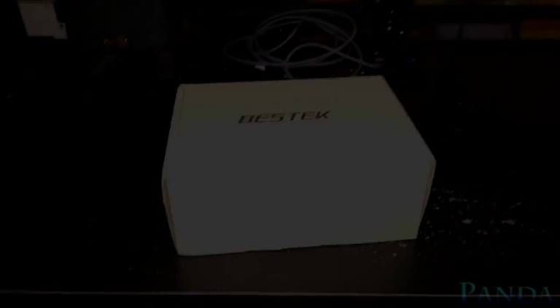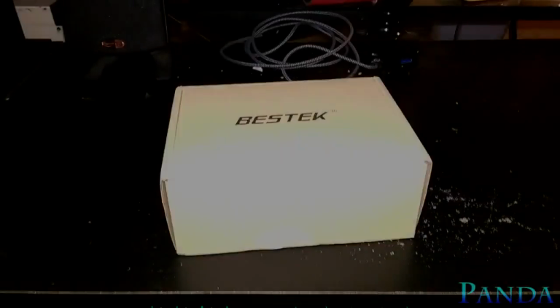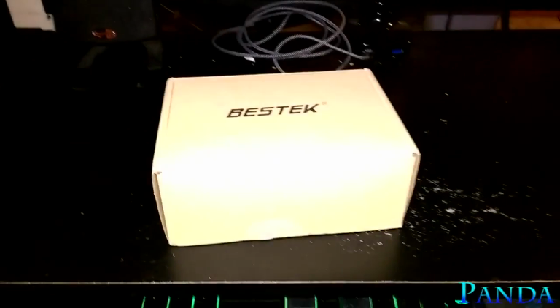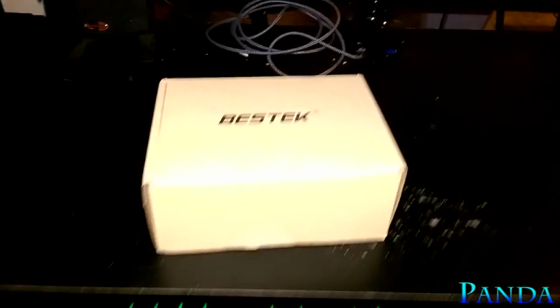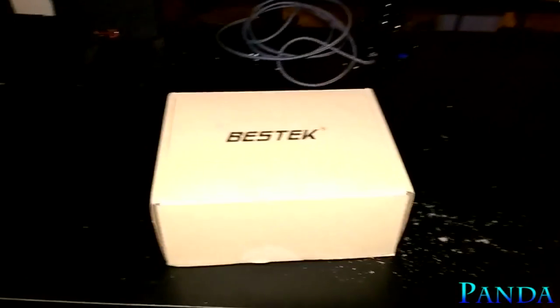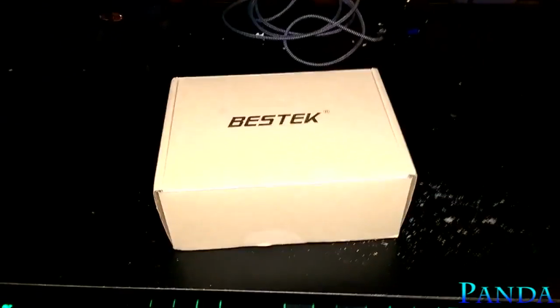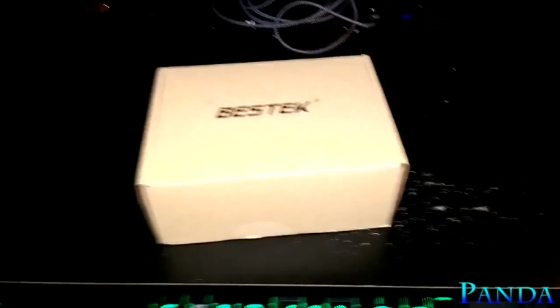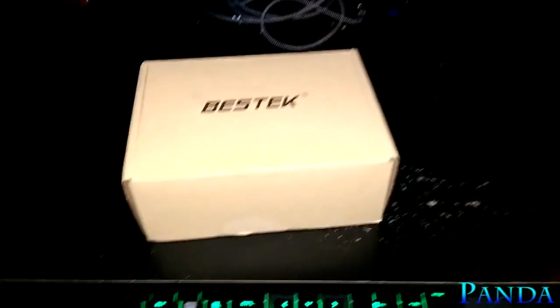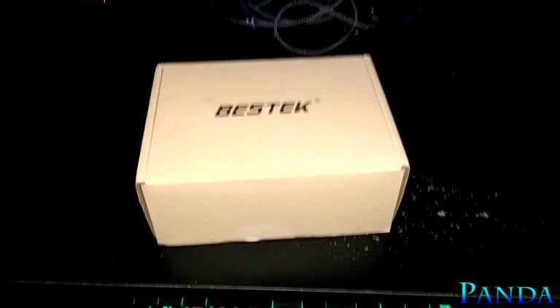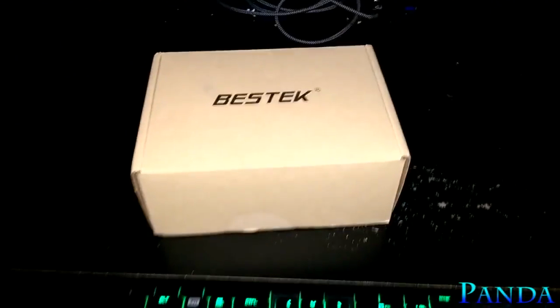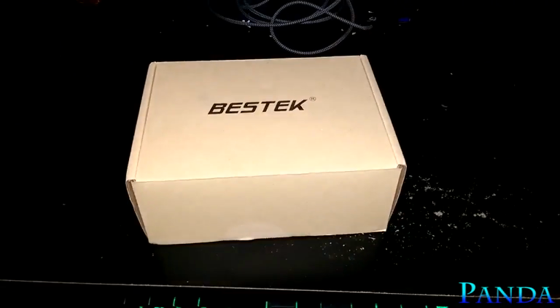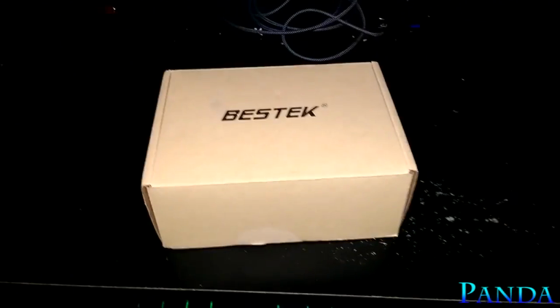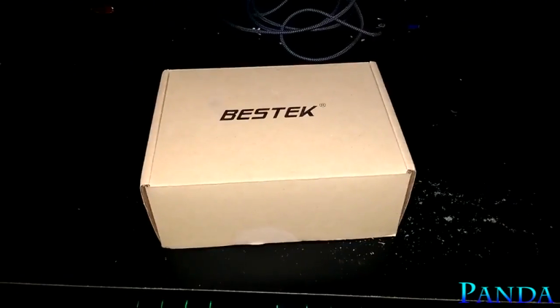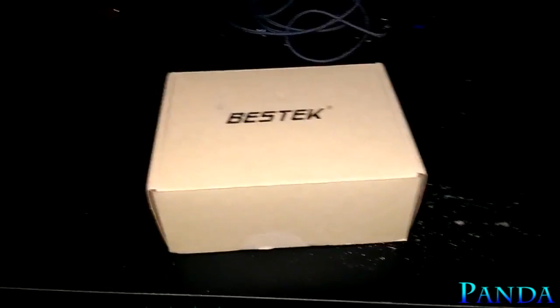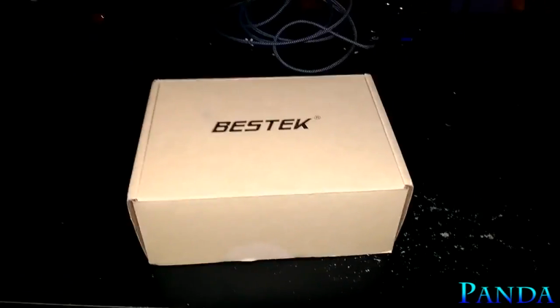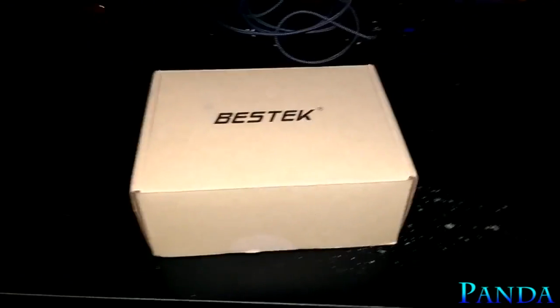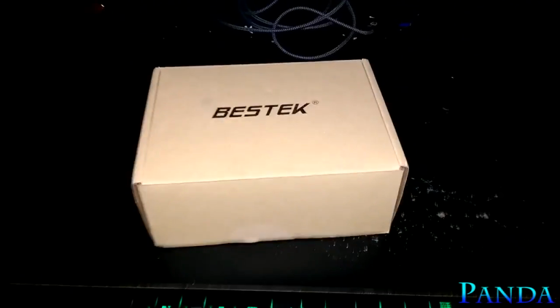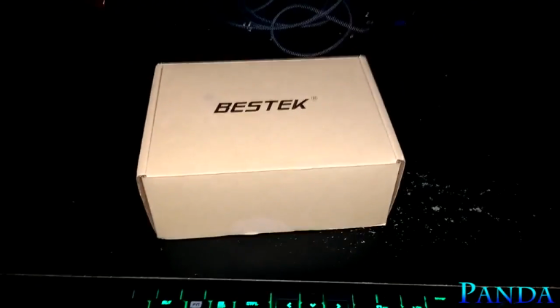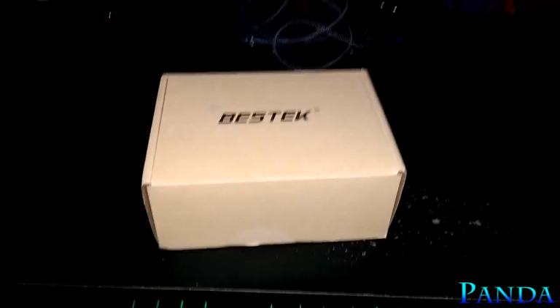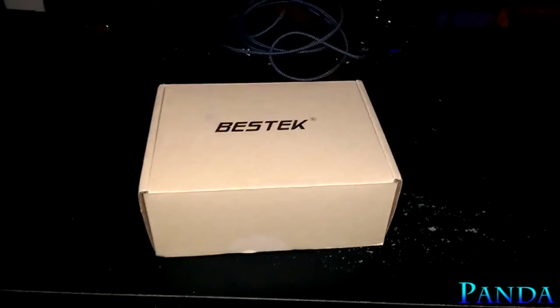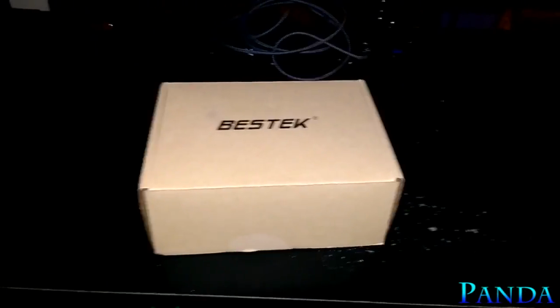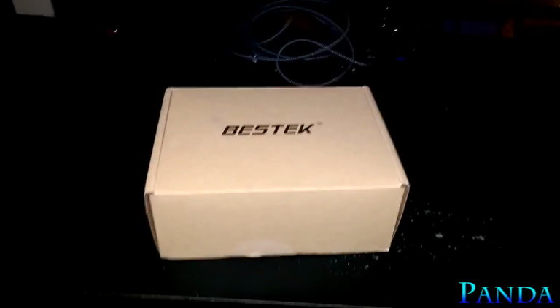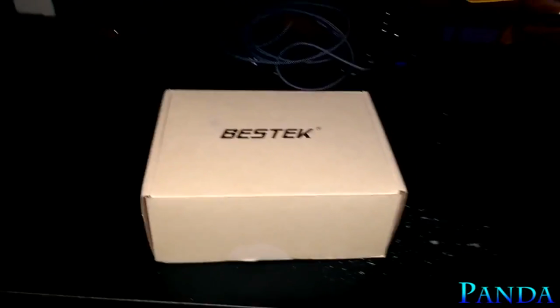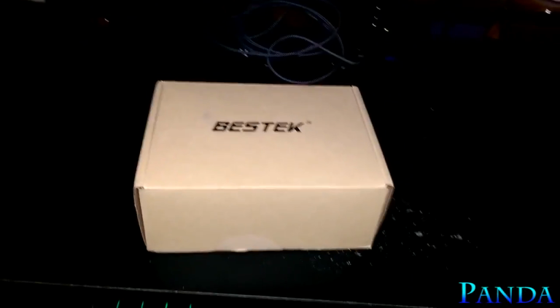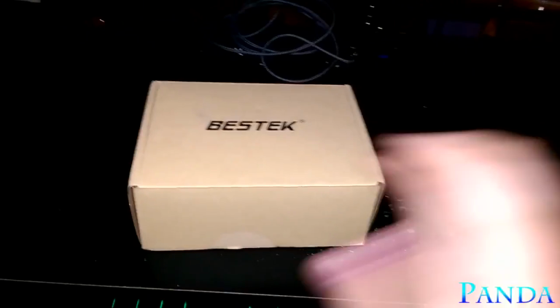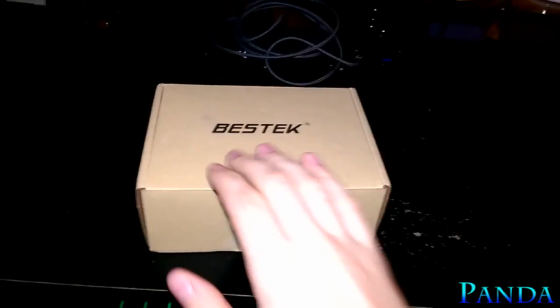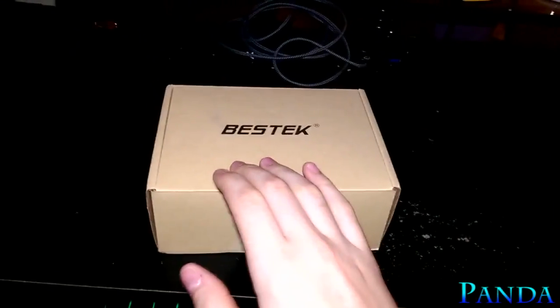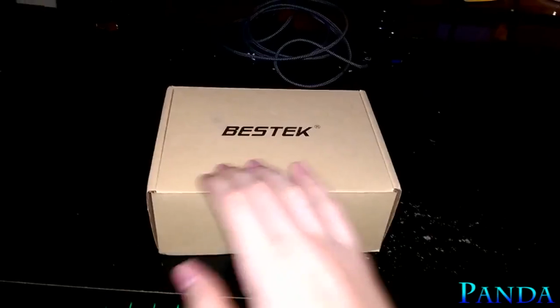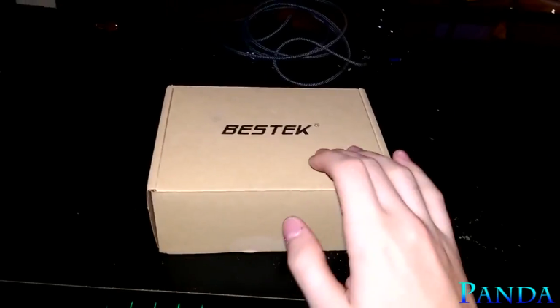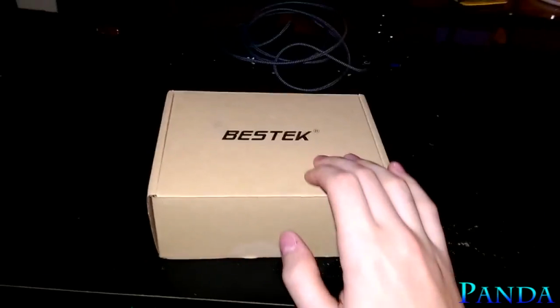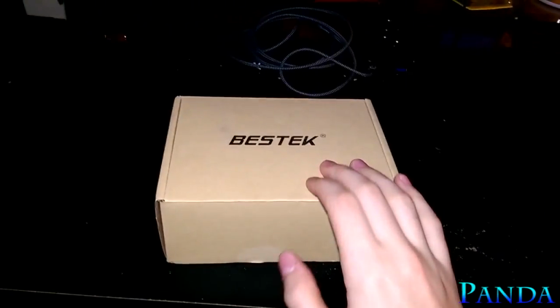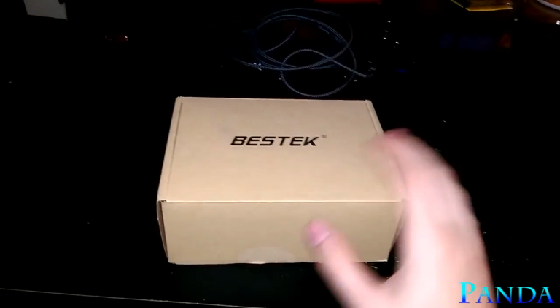Hey guys, what's up? Nick here once again. This is going to be a quick unboxing and then a full review of the Bestech wall adapter.